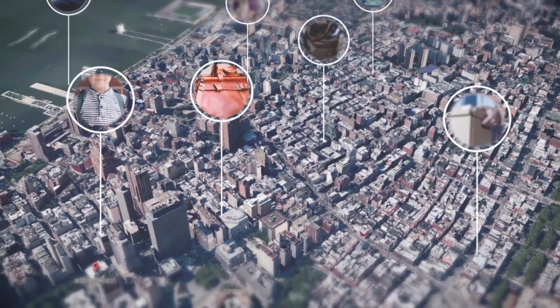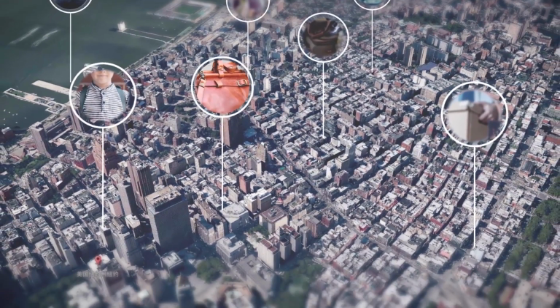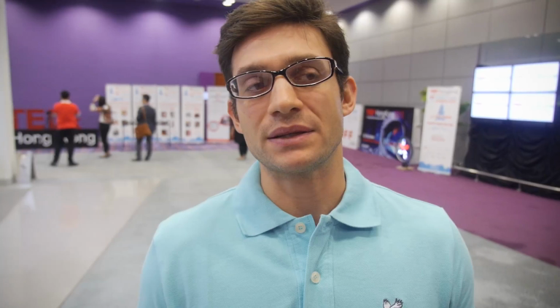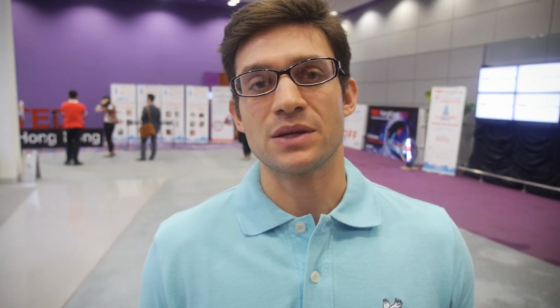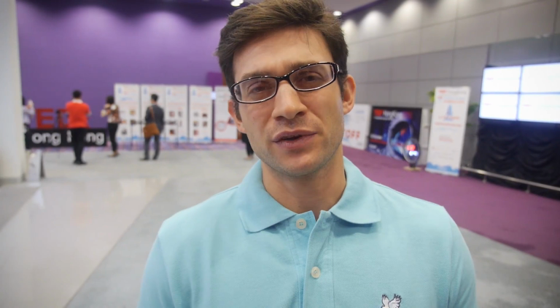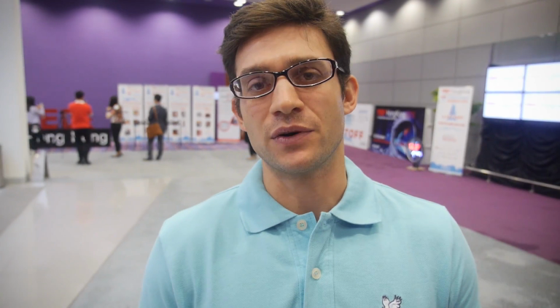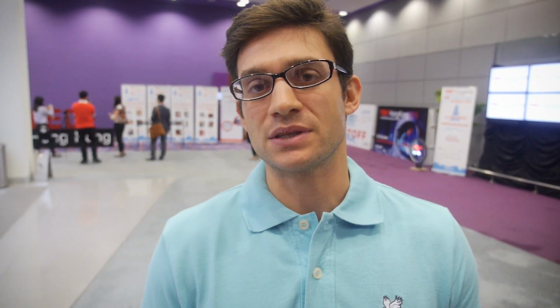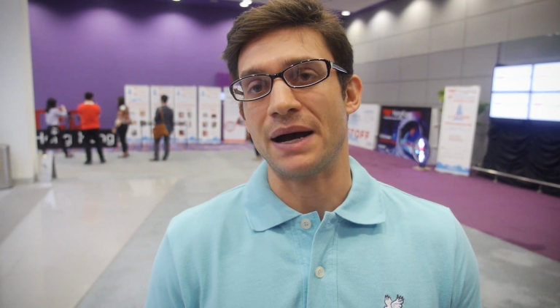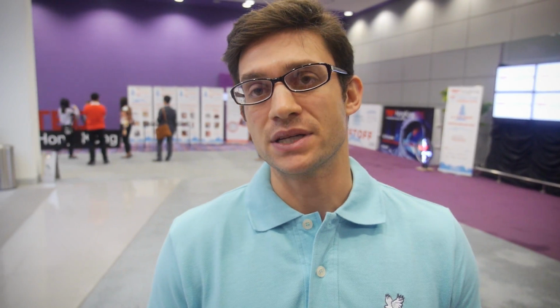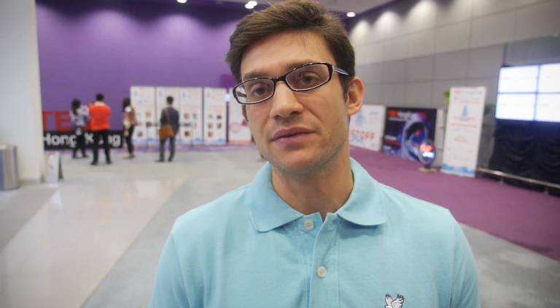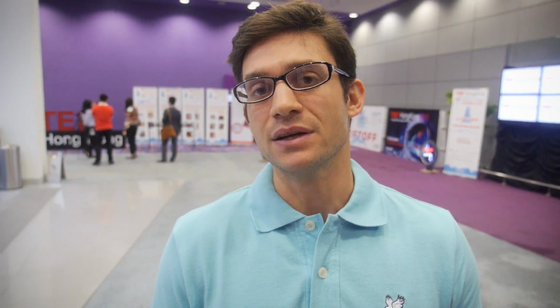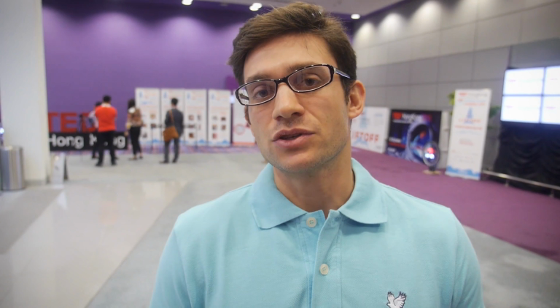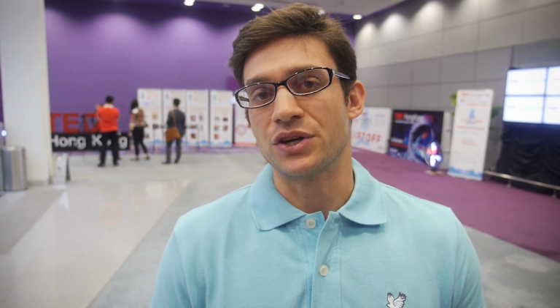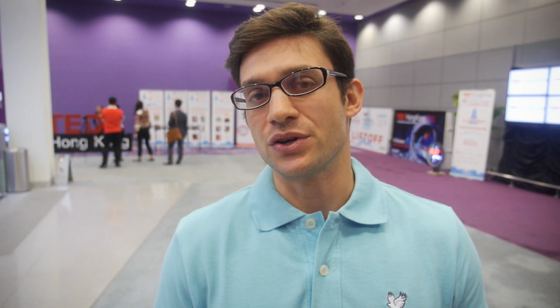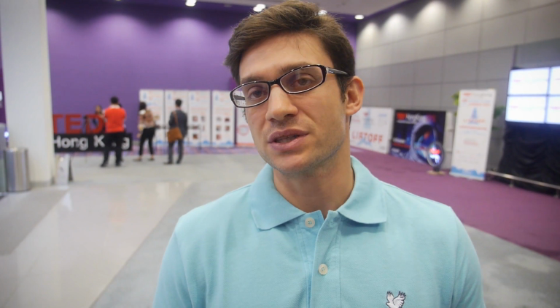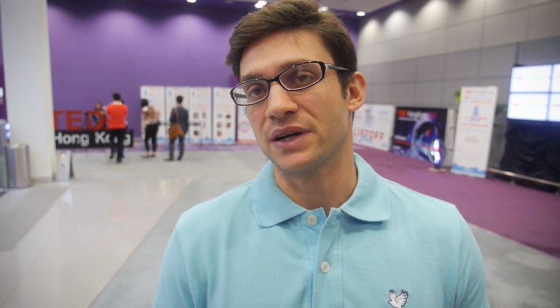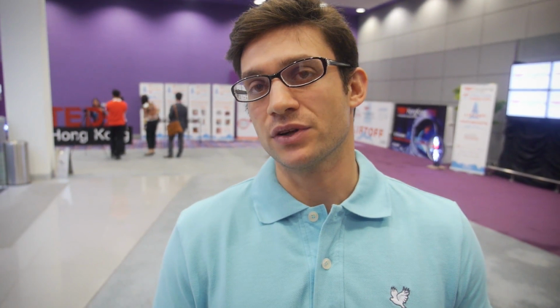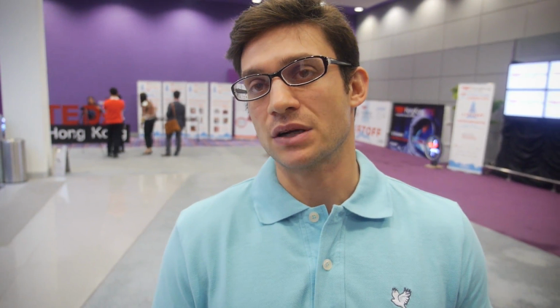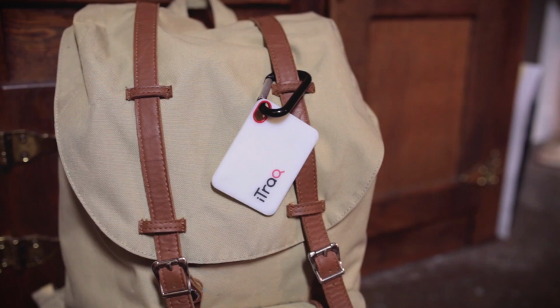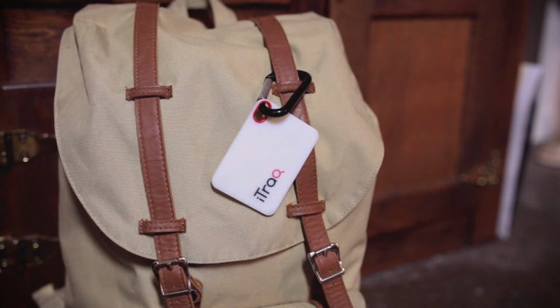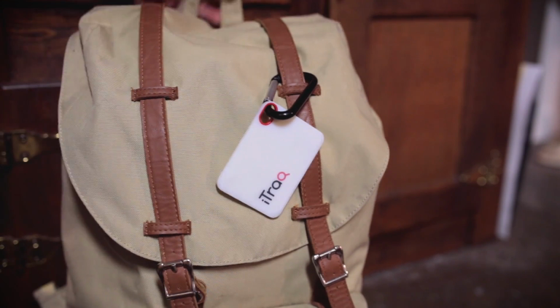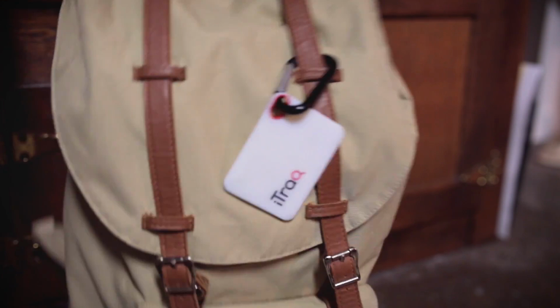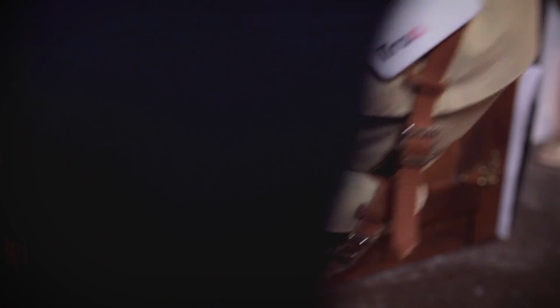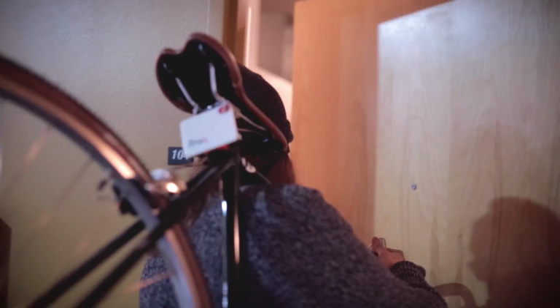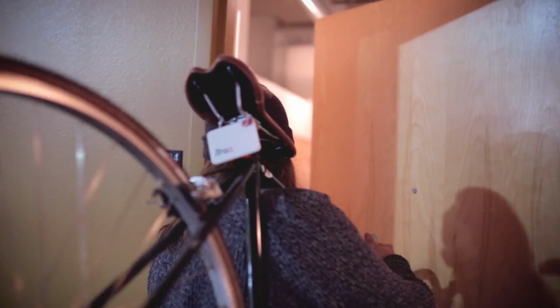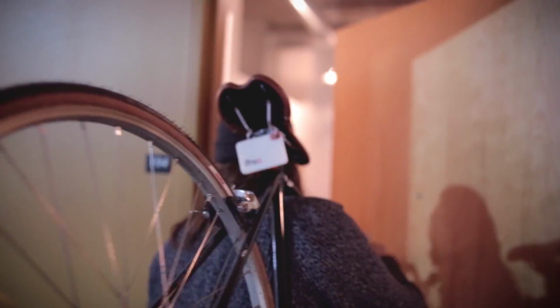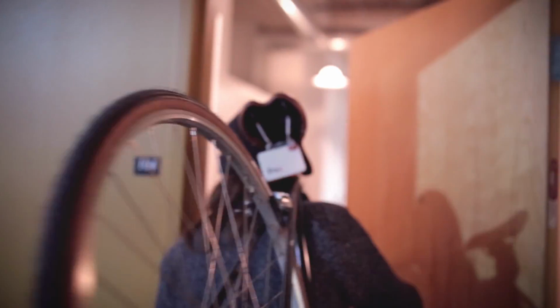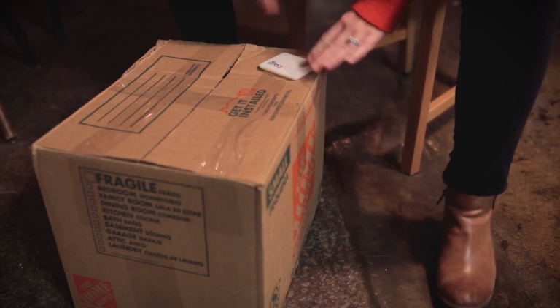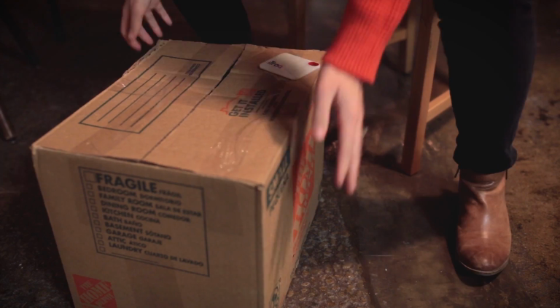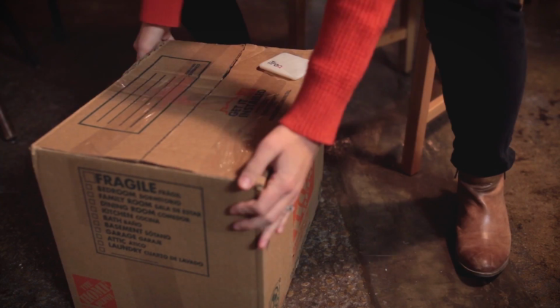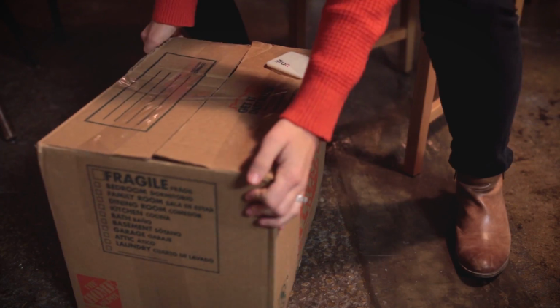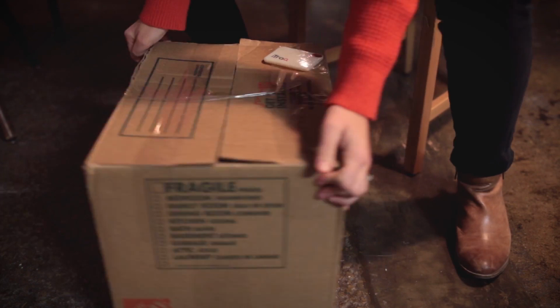What's cool about this is that we really focus on battery saving so that you can use the device for a long time, but at the same time we've been able to make it in a very small size.